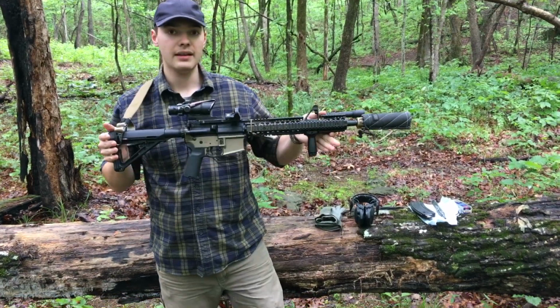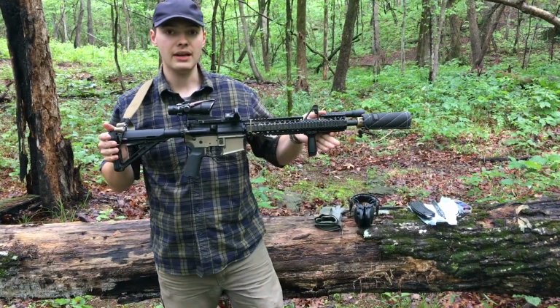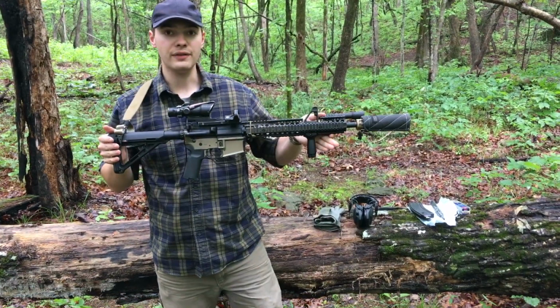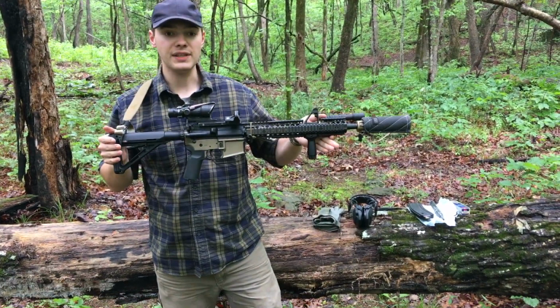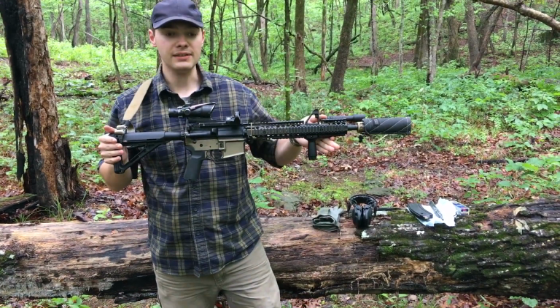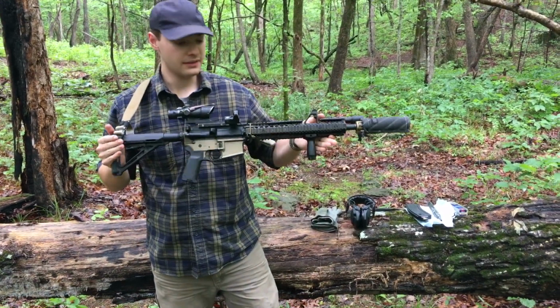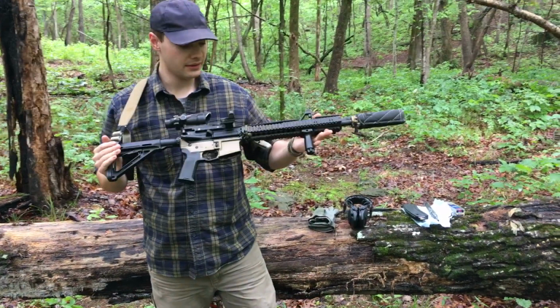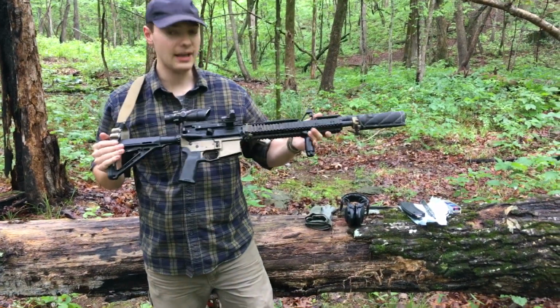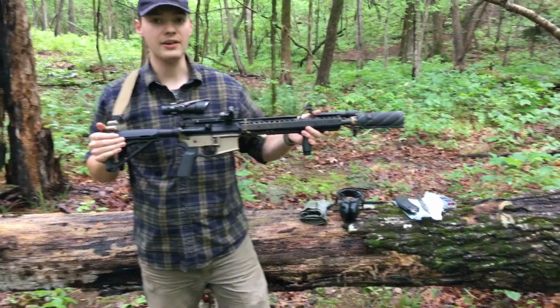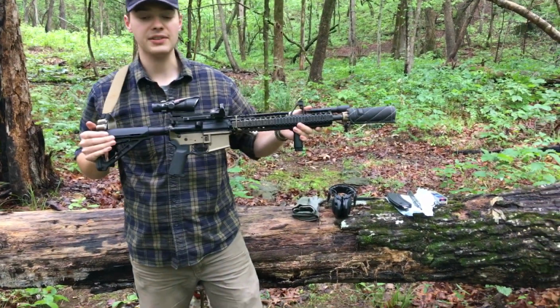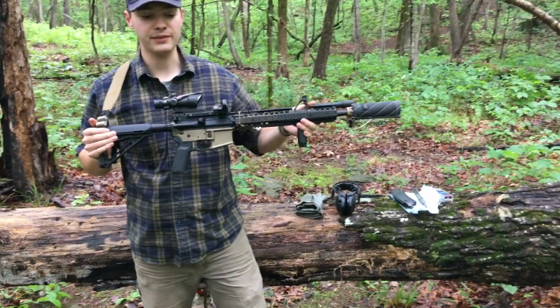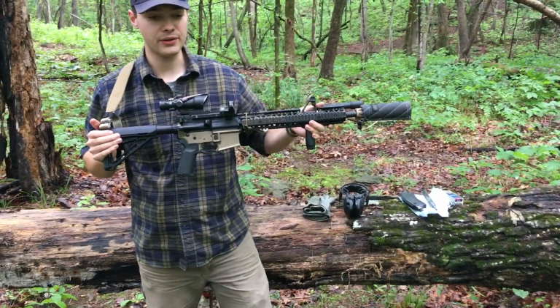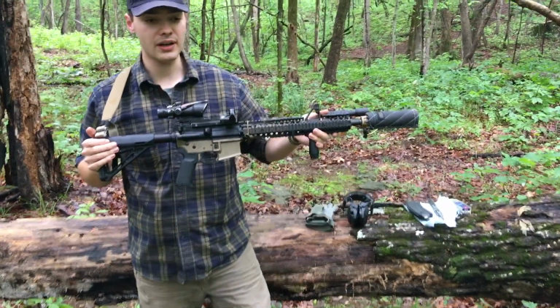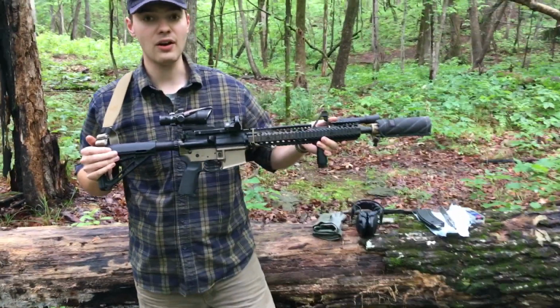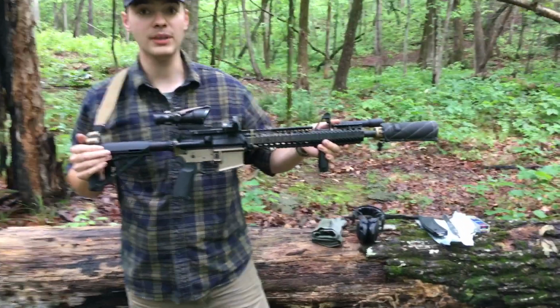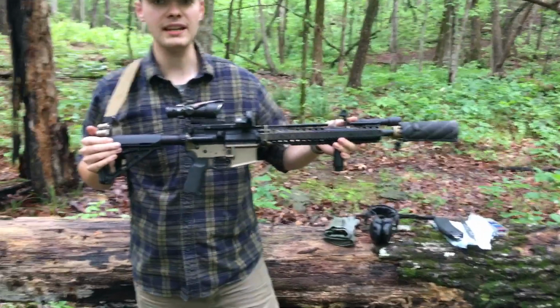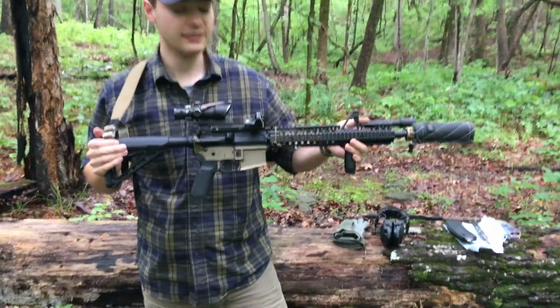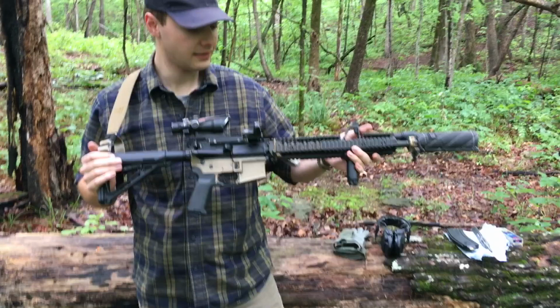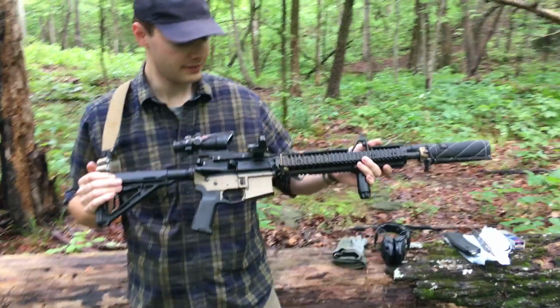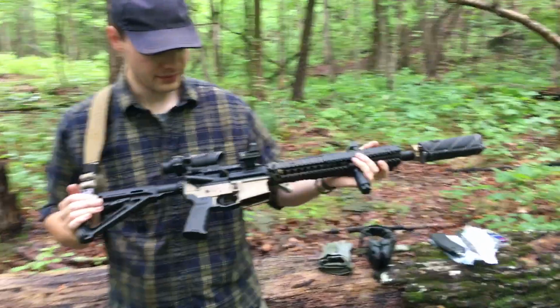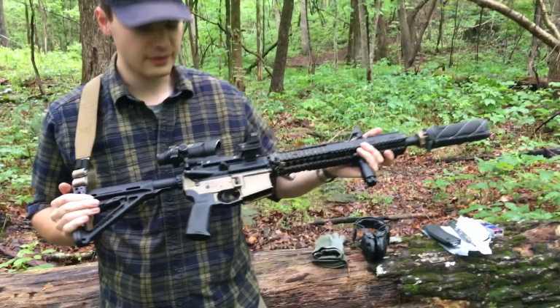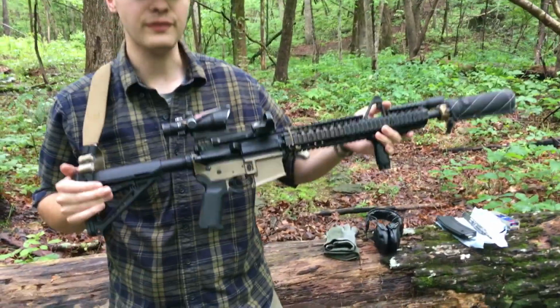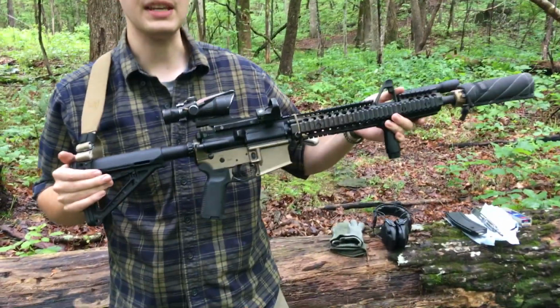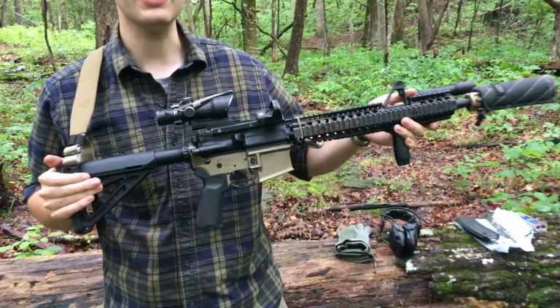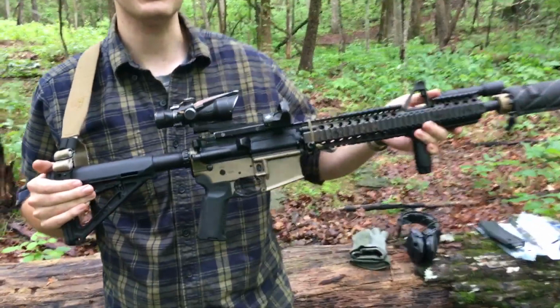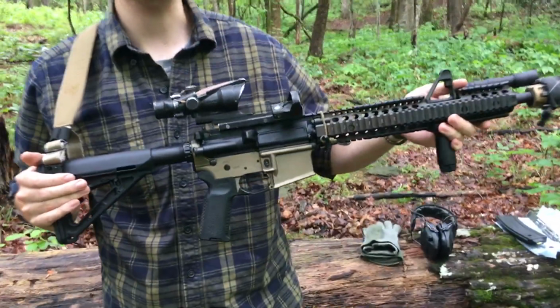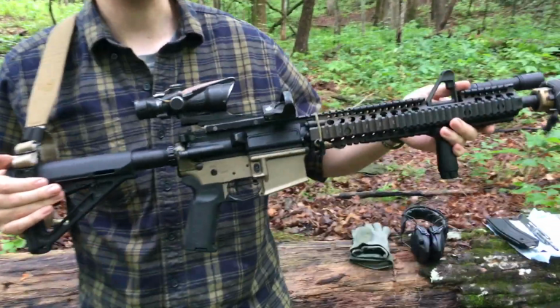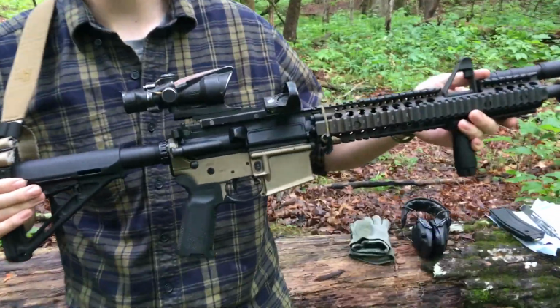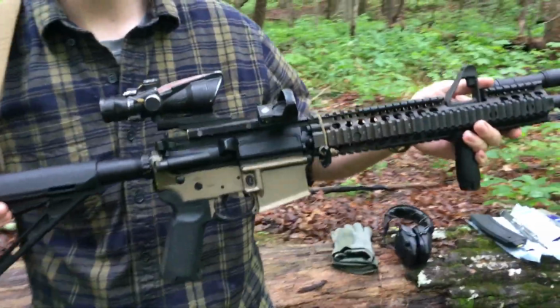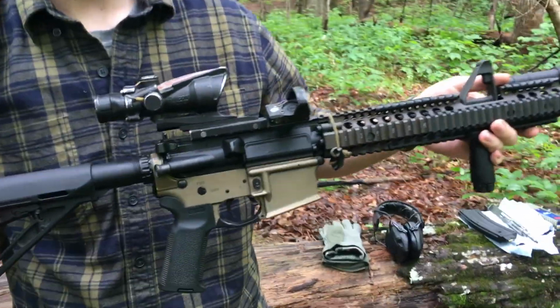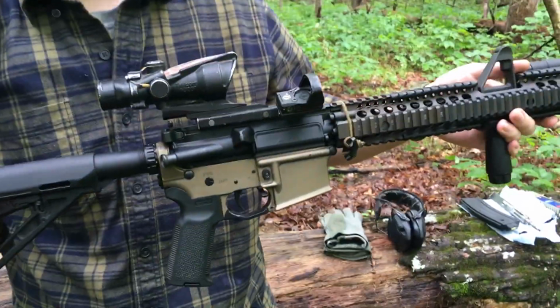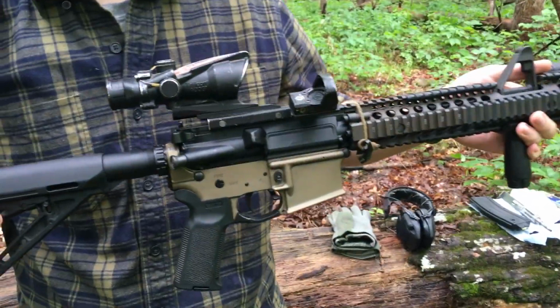AR-15 — AR stands for Armalite, and 15 is simply the model number. That's all it is.